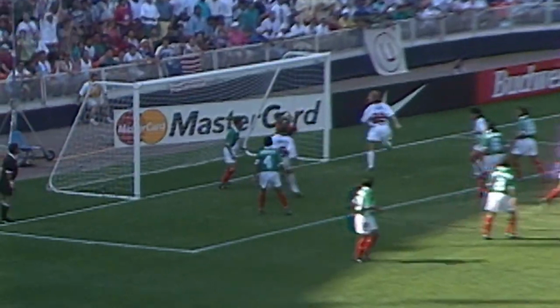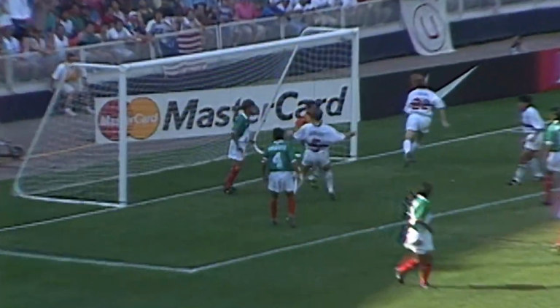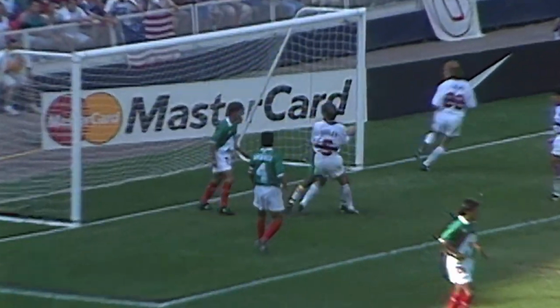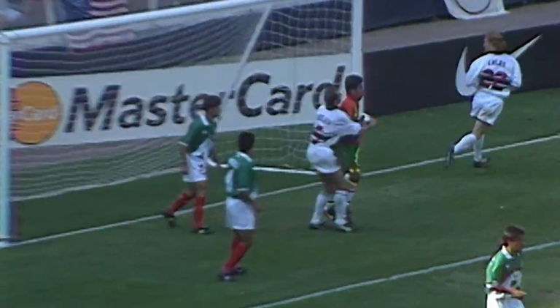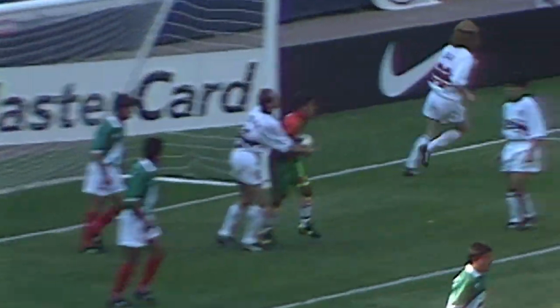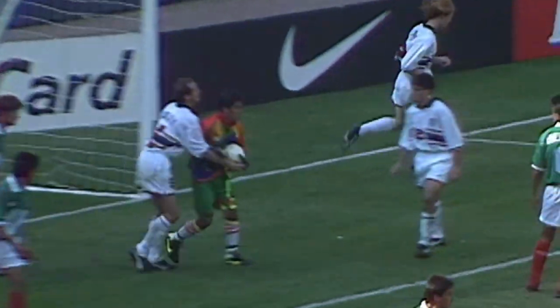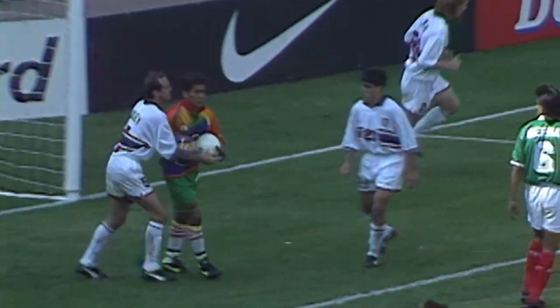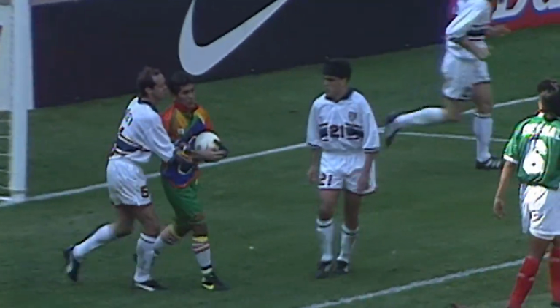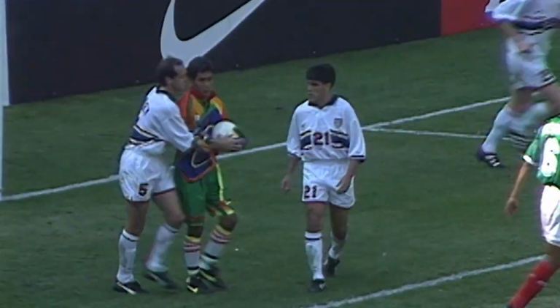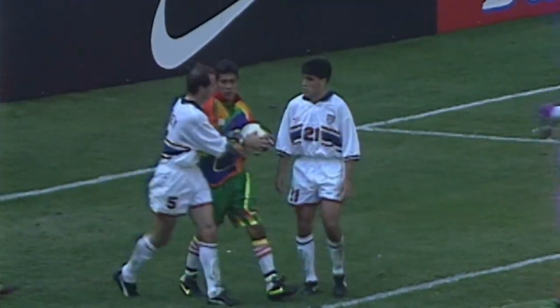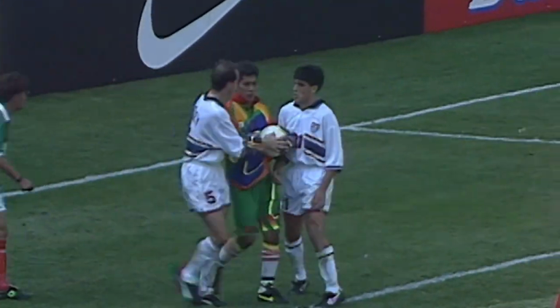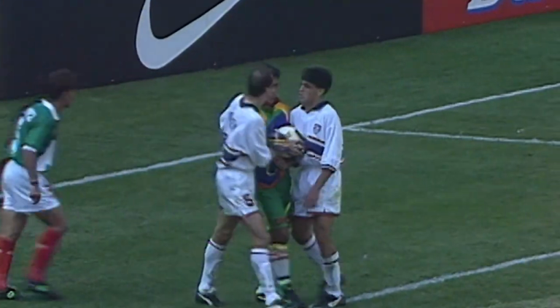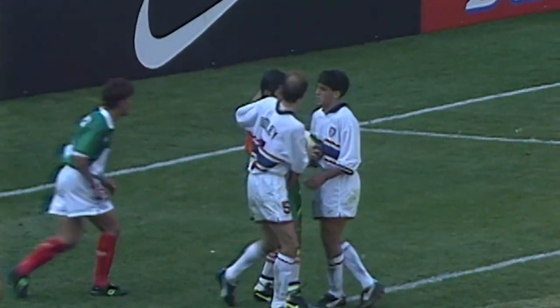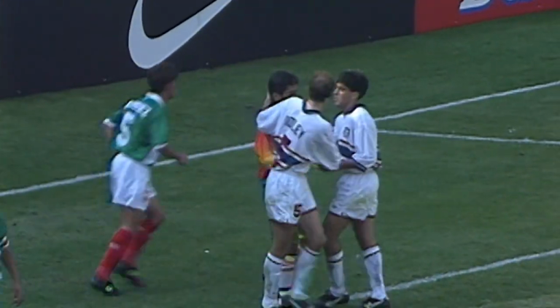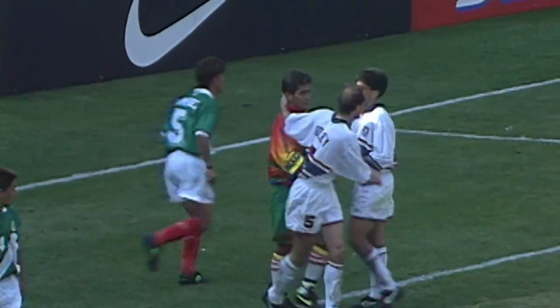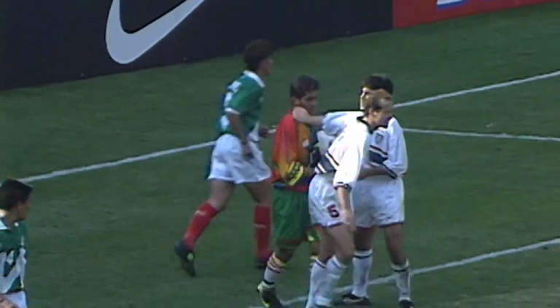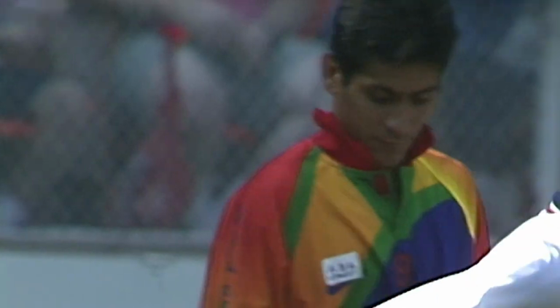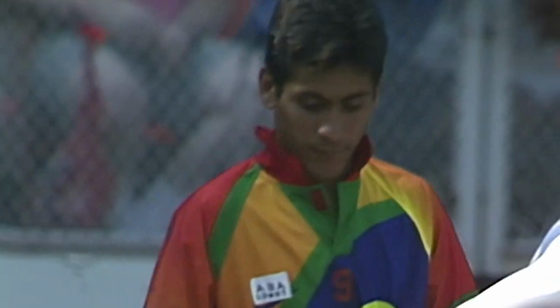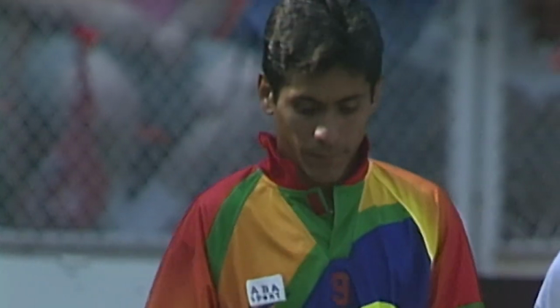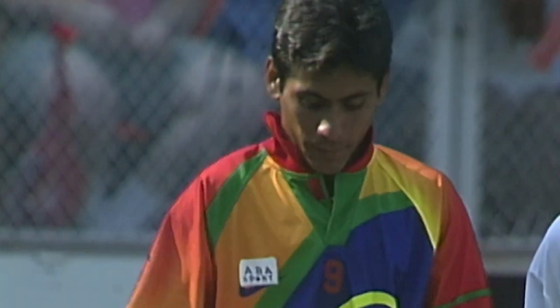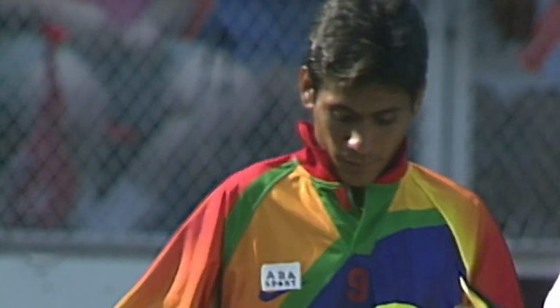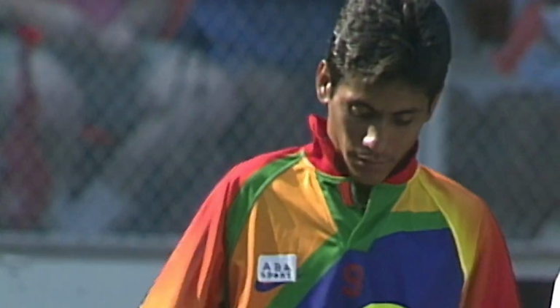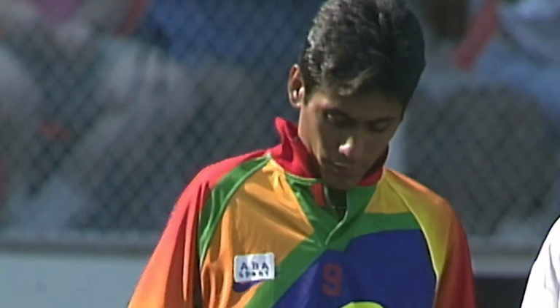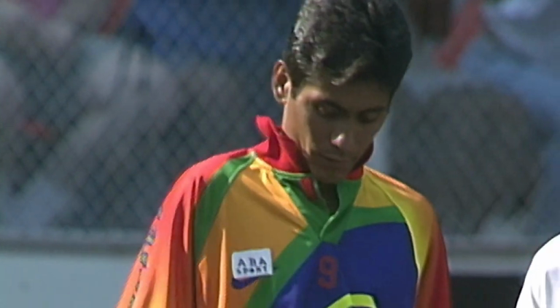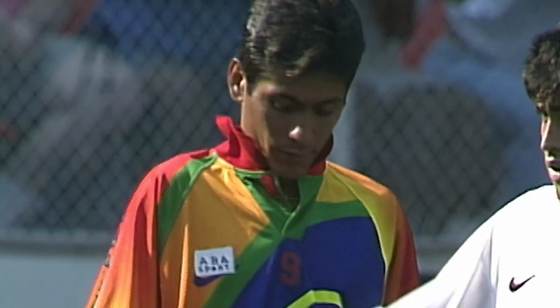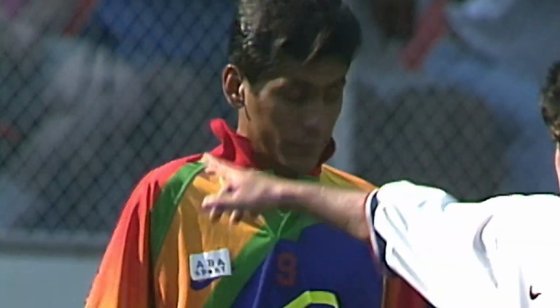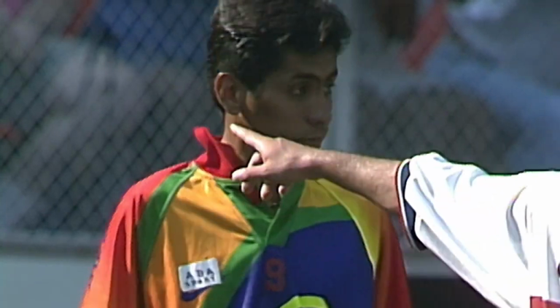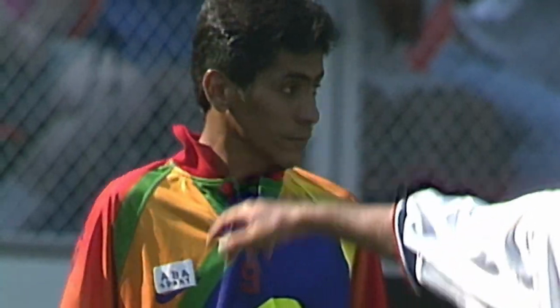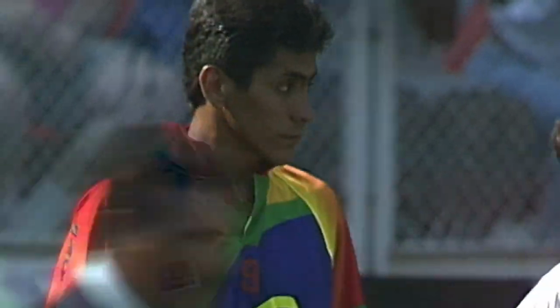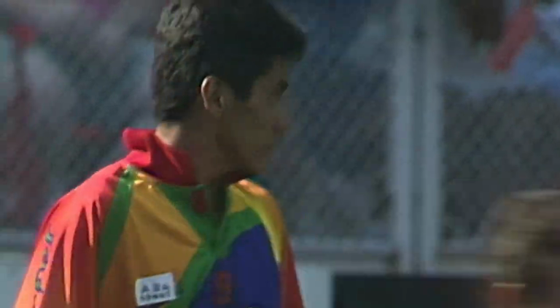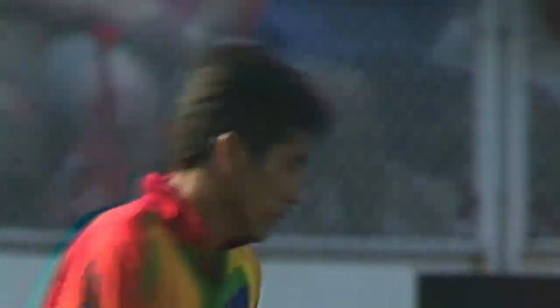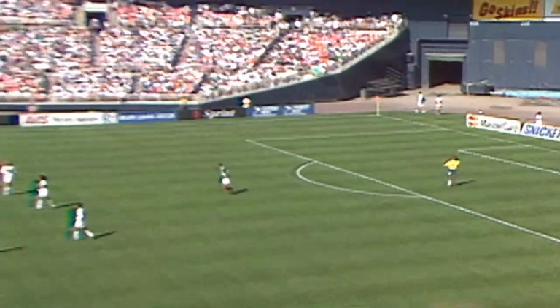Harkes saved by Campos. Lawless is a decoy in the middle and they went over the top.